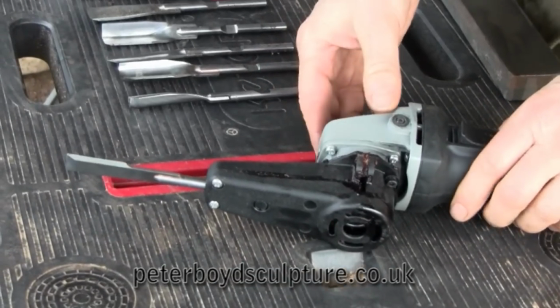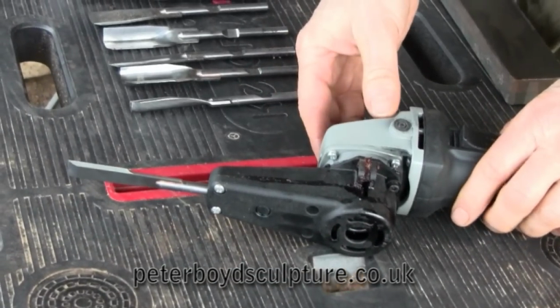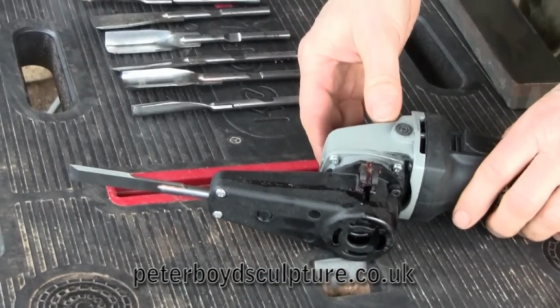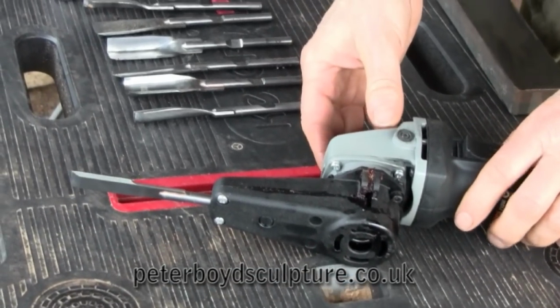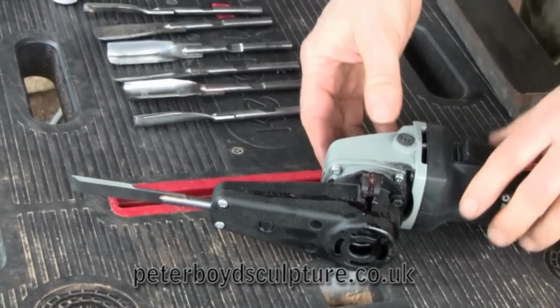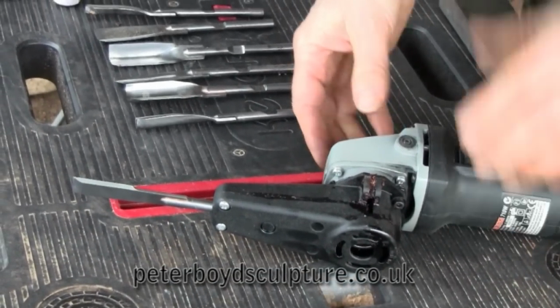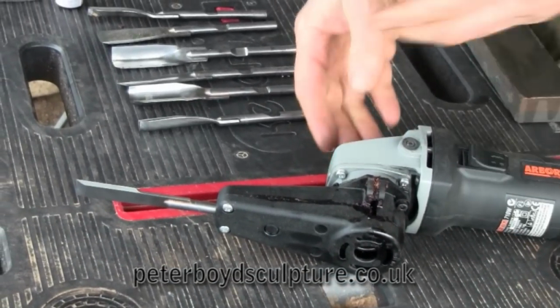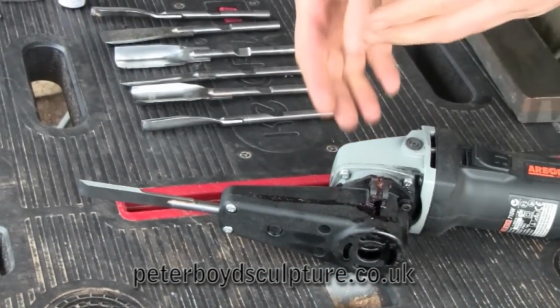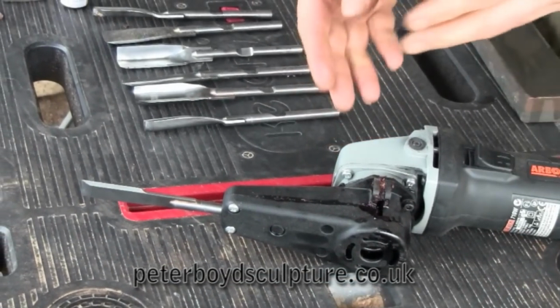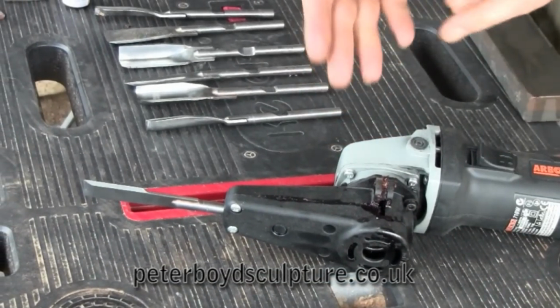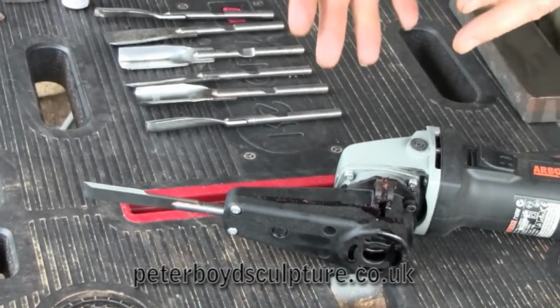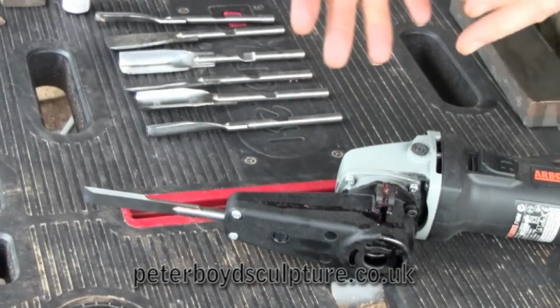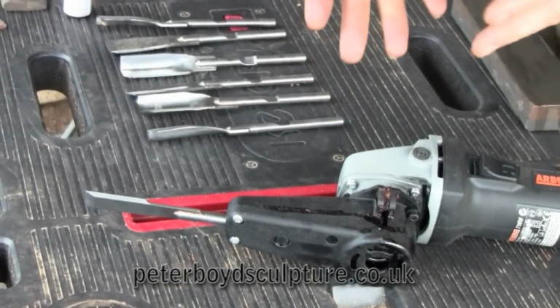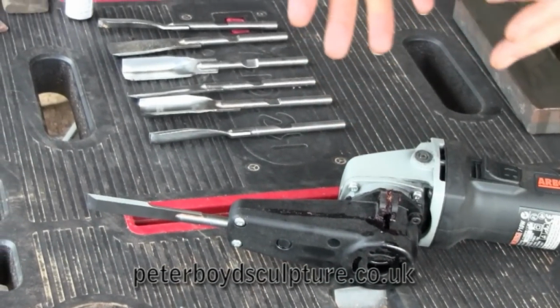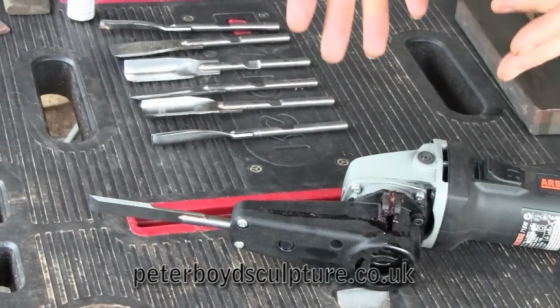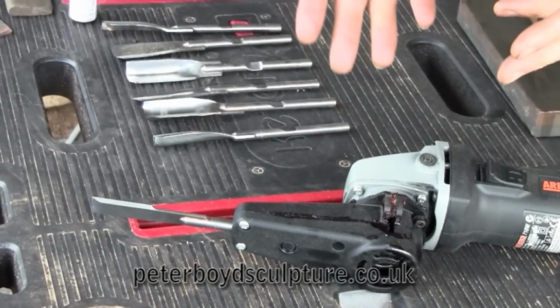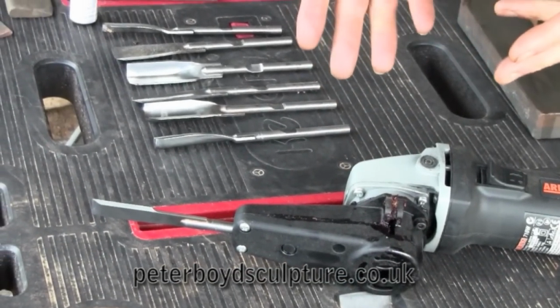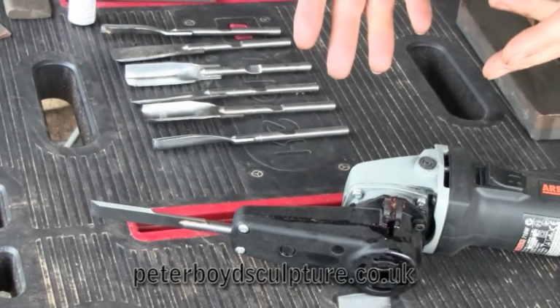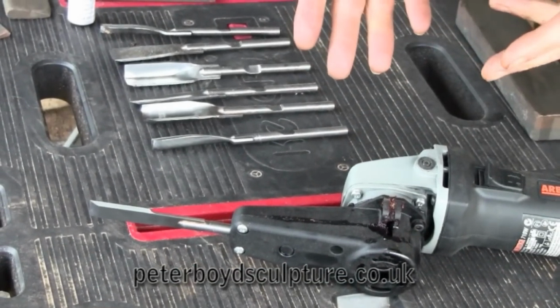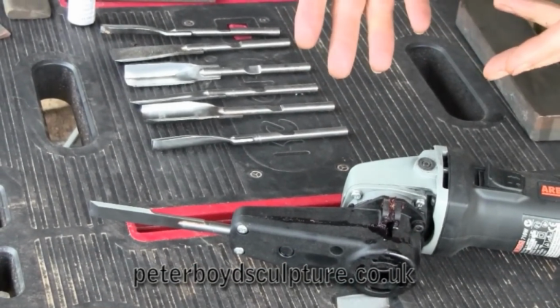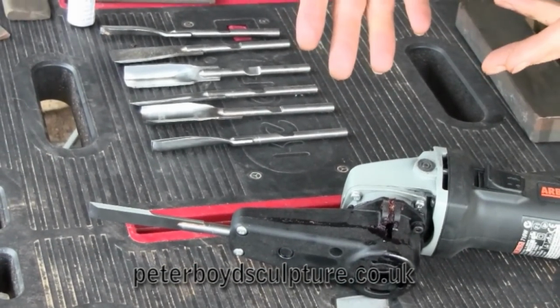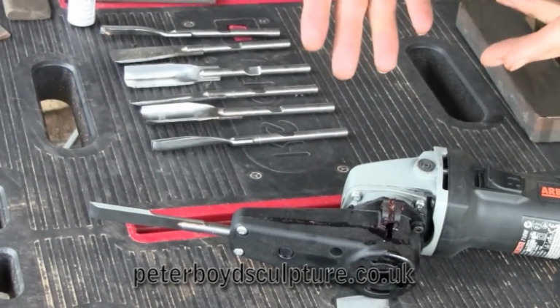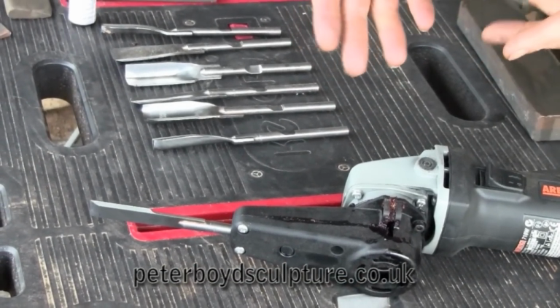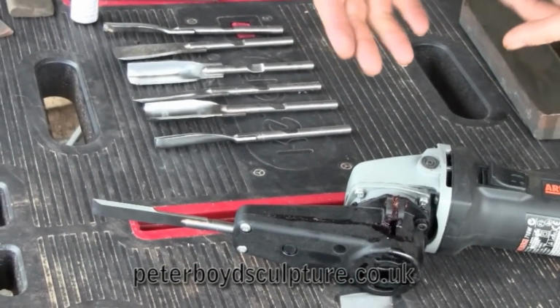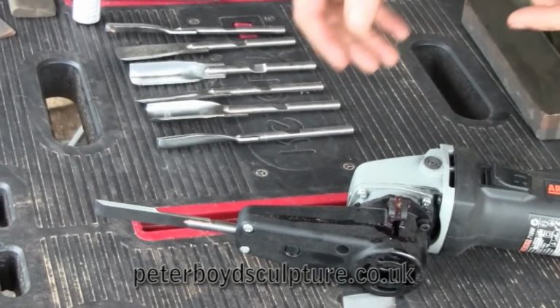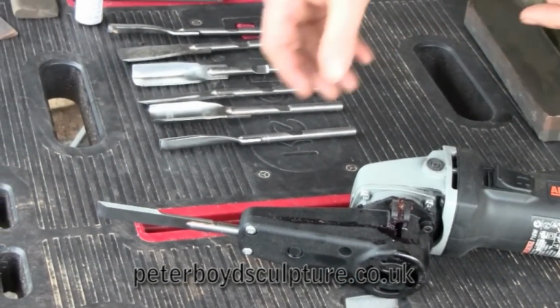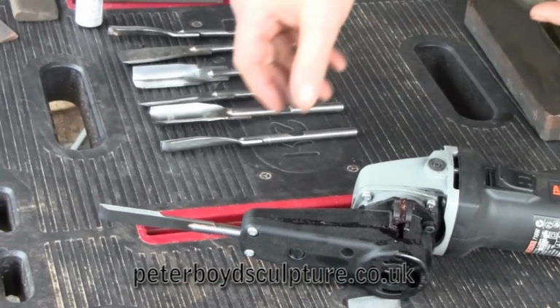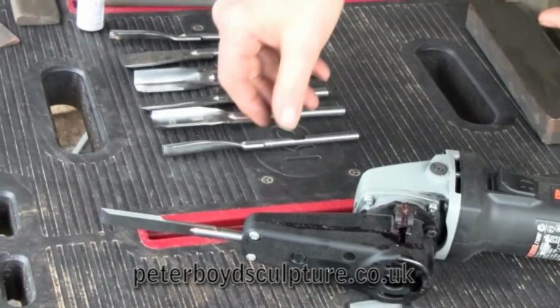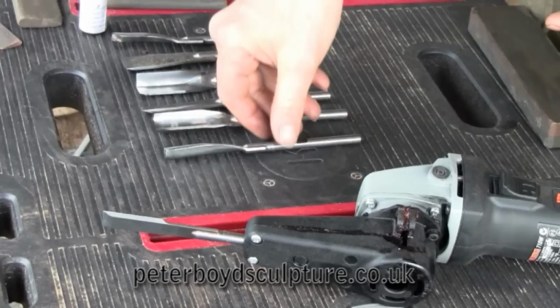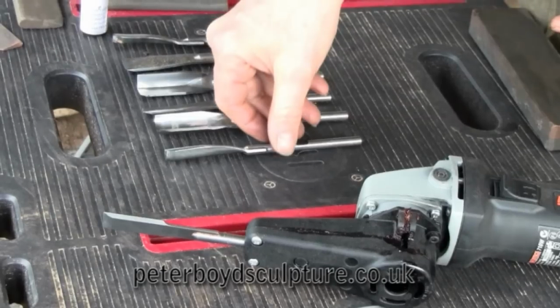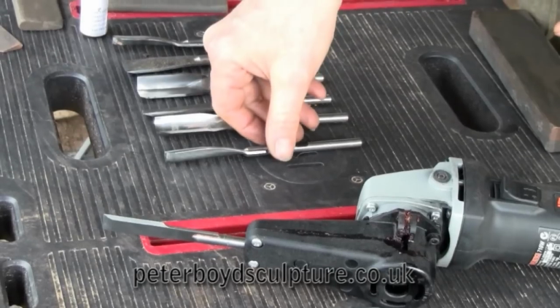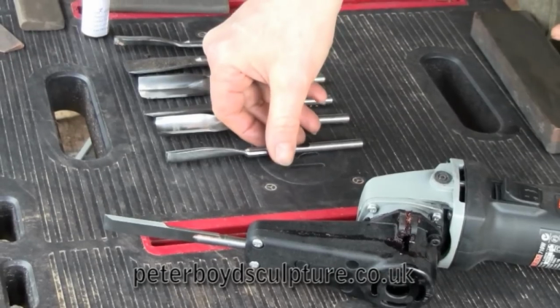You've still got the benefit of the chisel in that you haven't got lots of dust coming off, so it's safer to use.